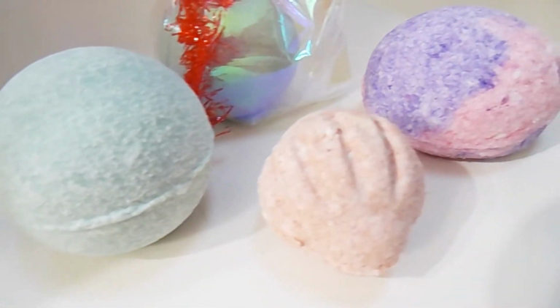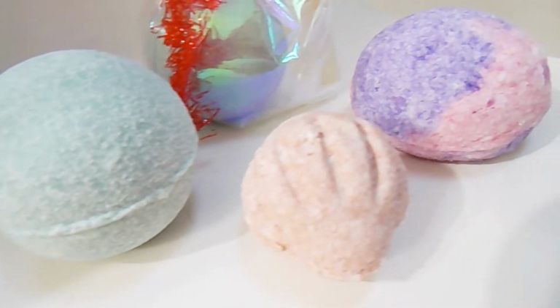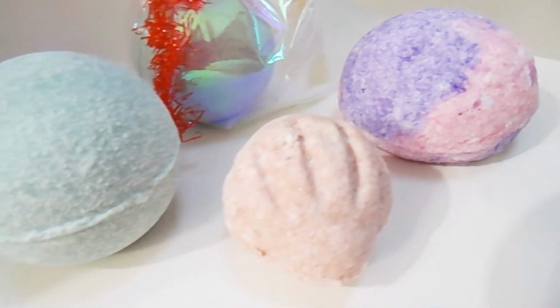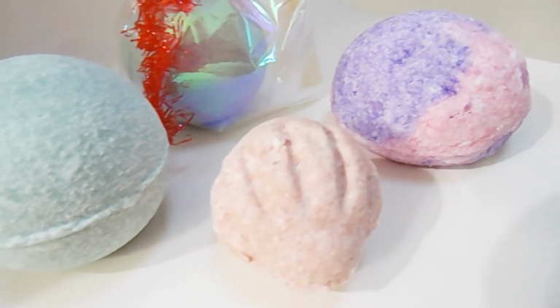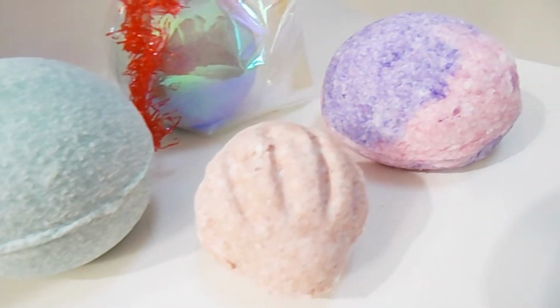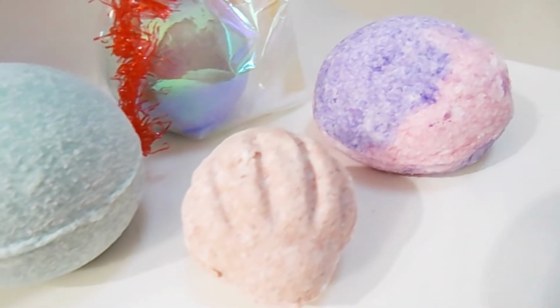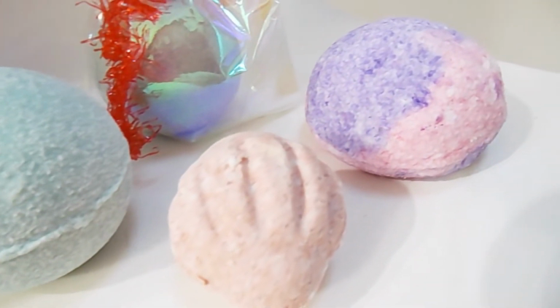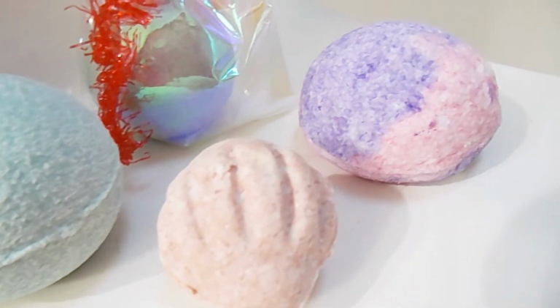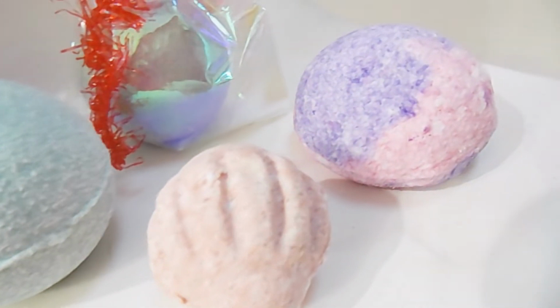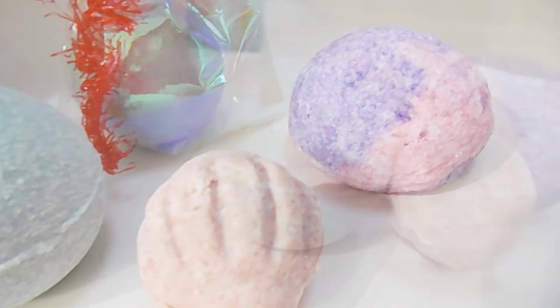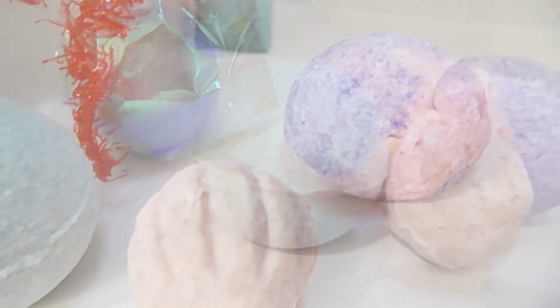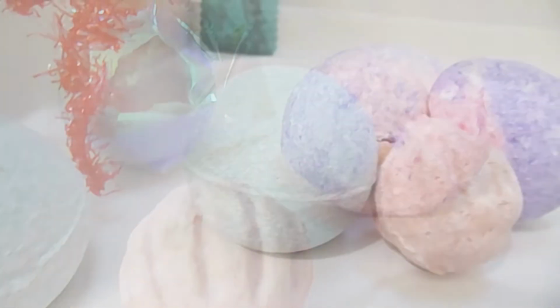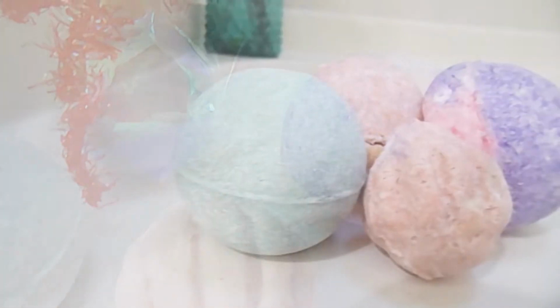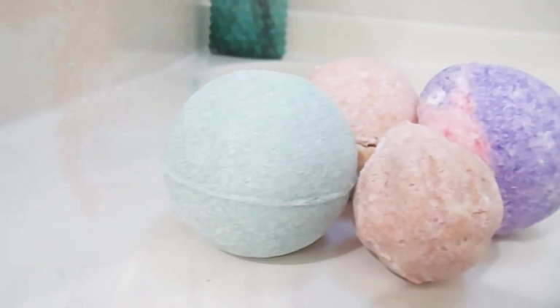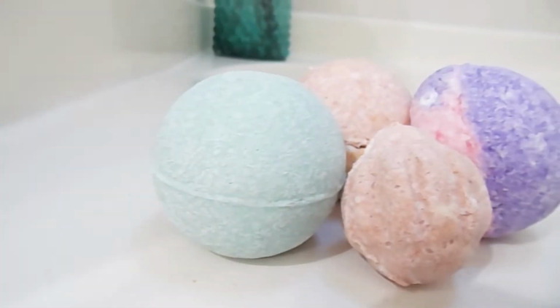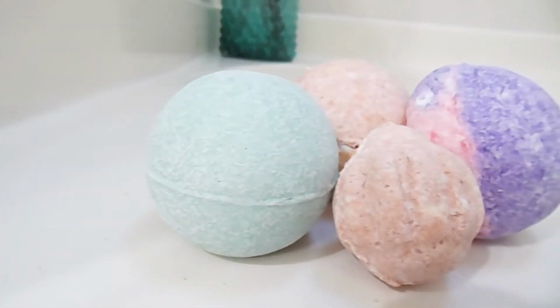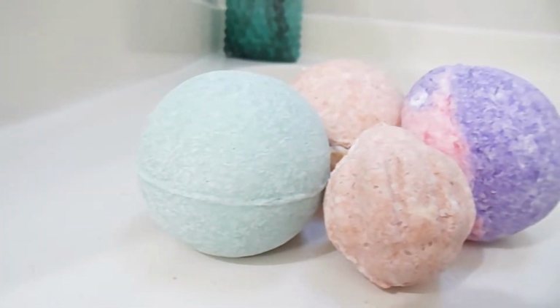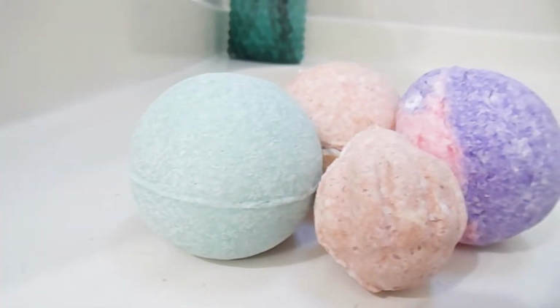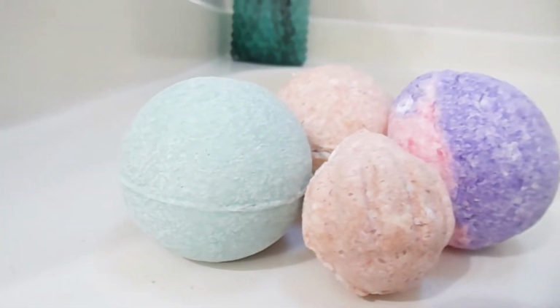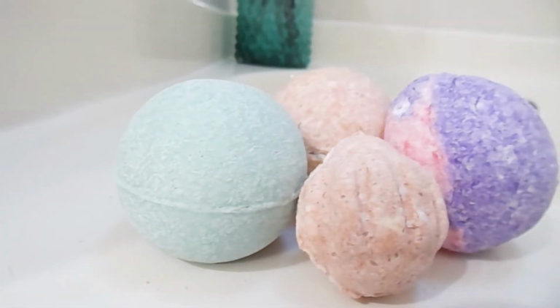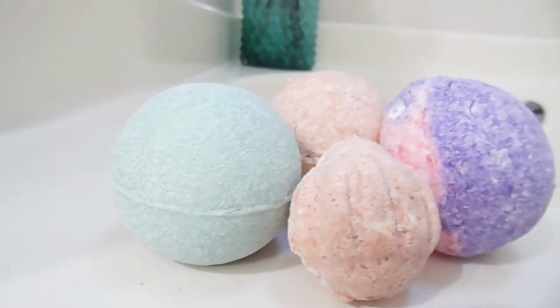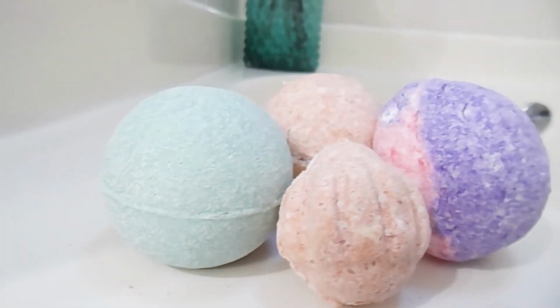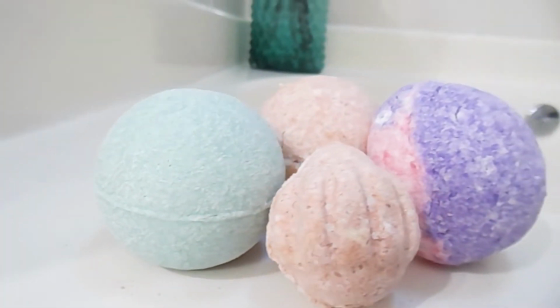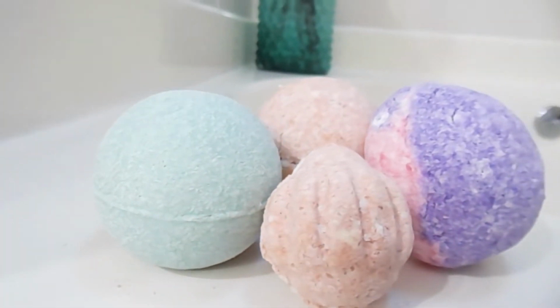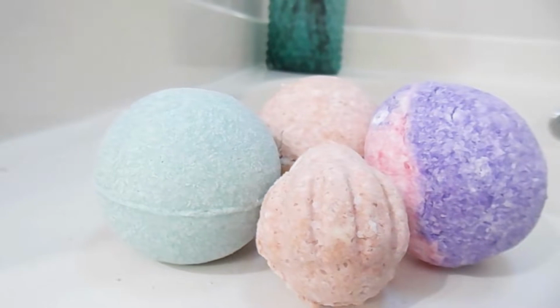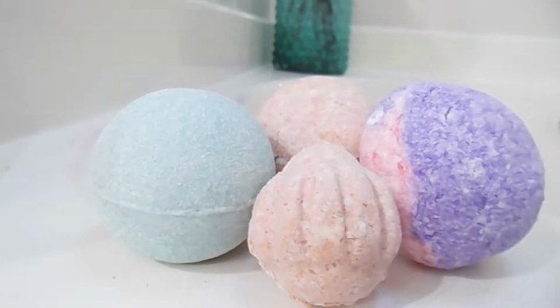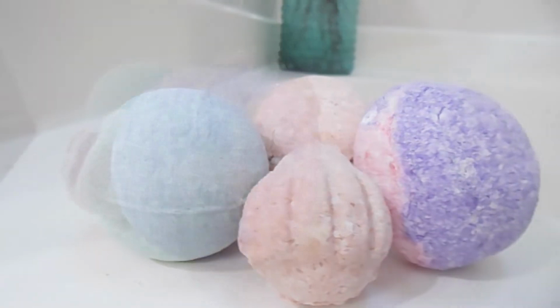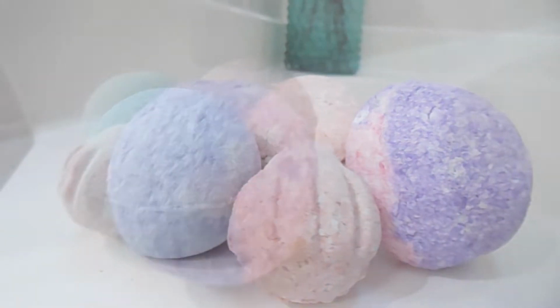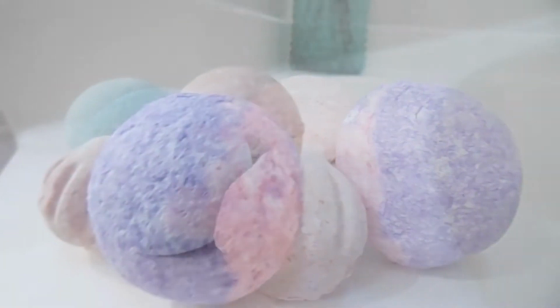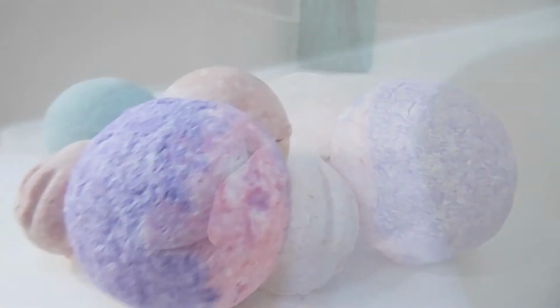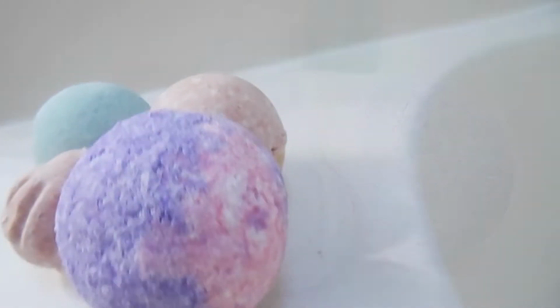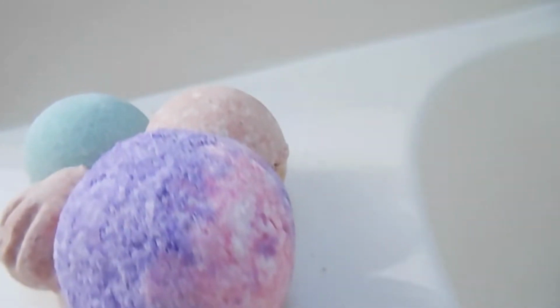Hey guys, if you want to see how I made these awesome bath bombs, then stick around.